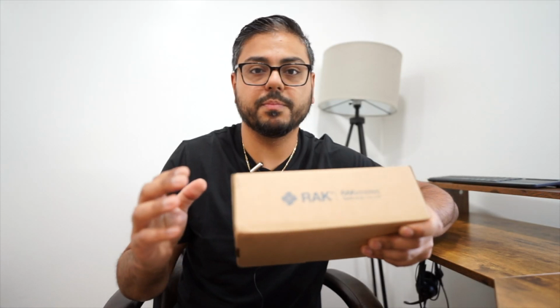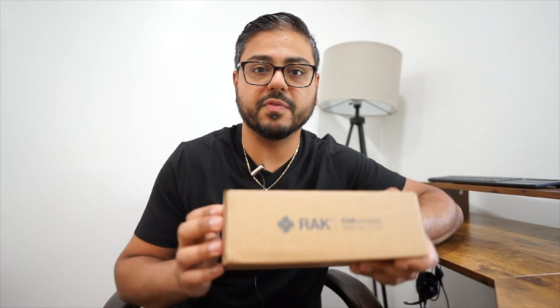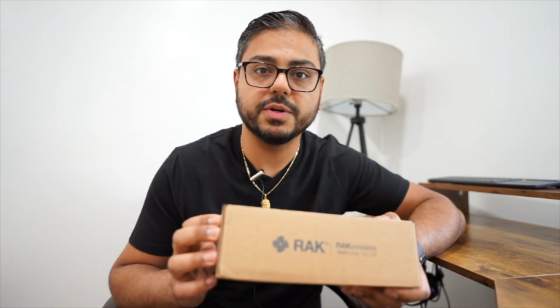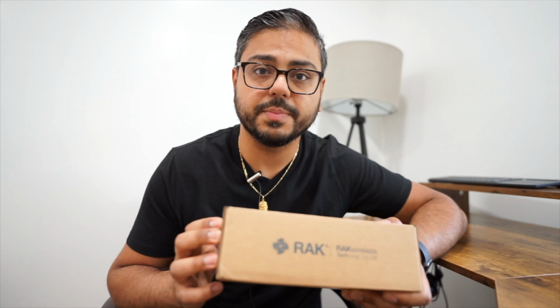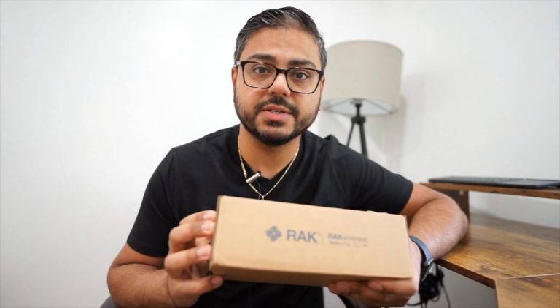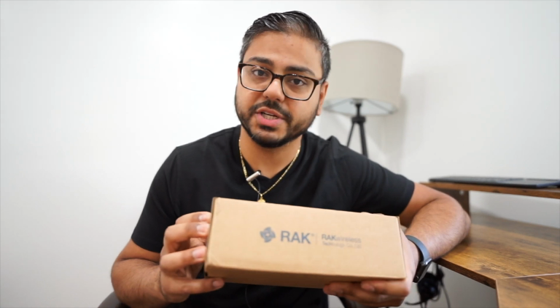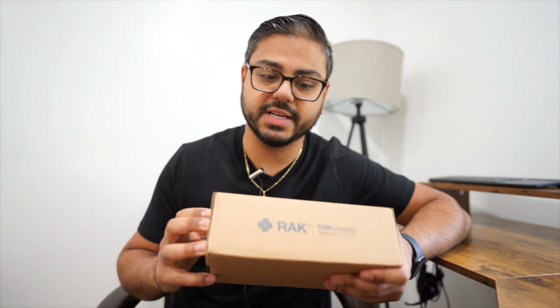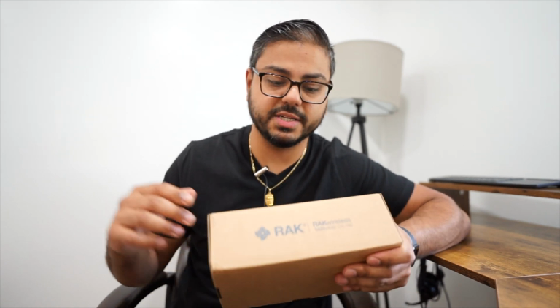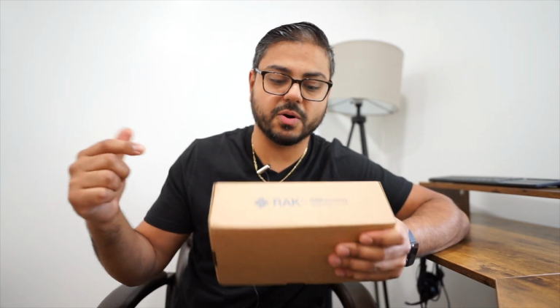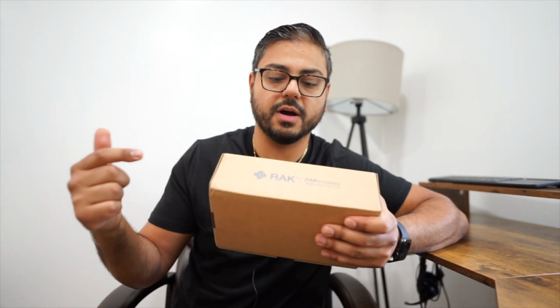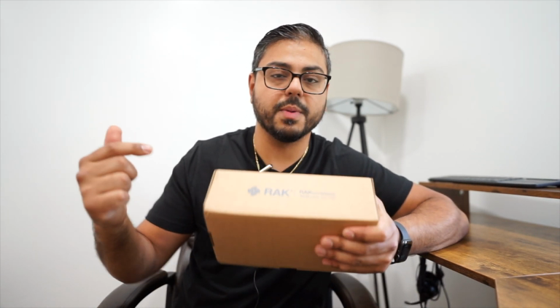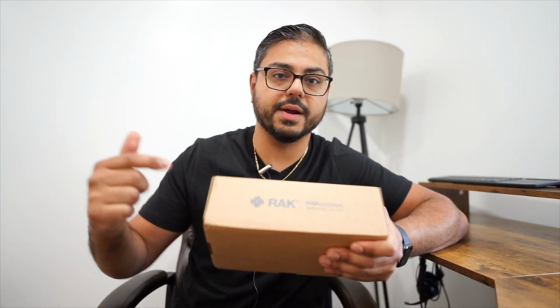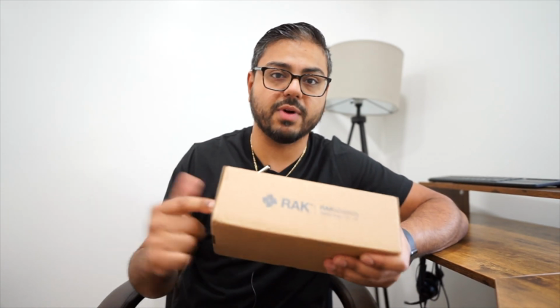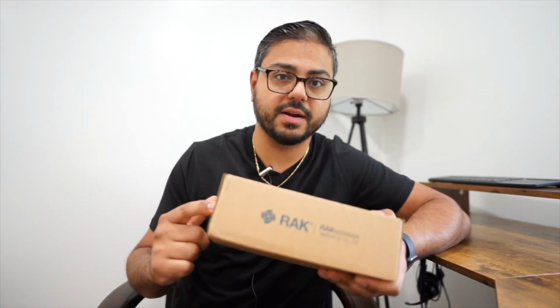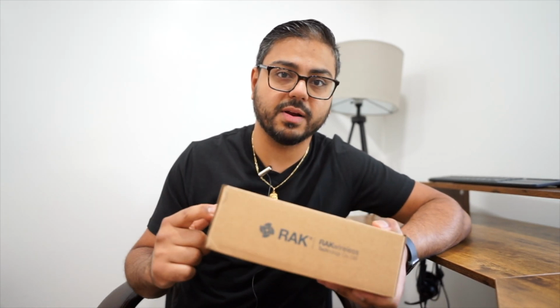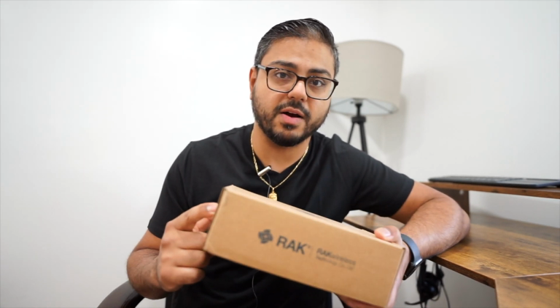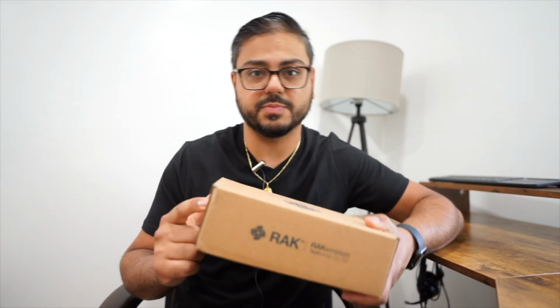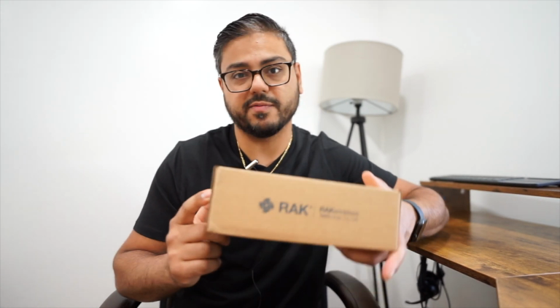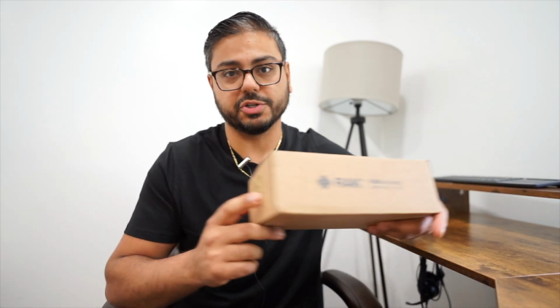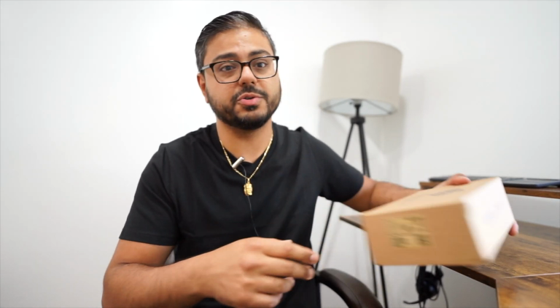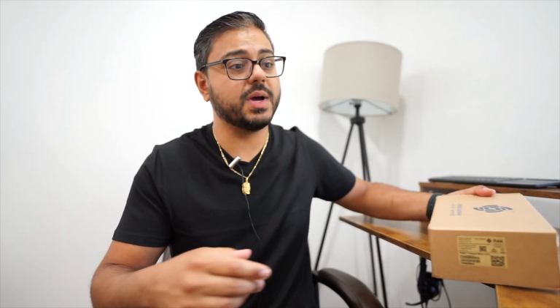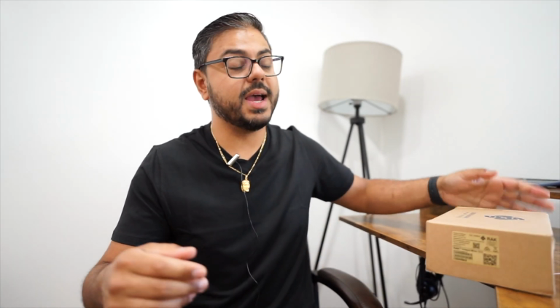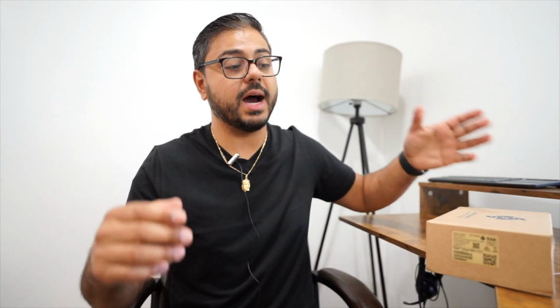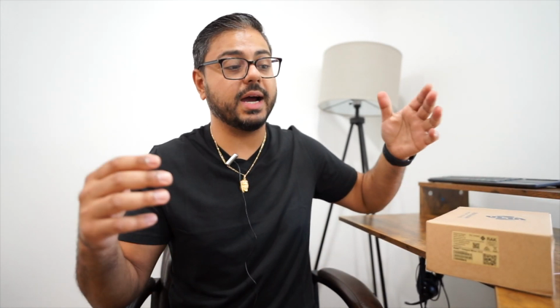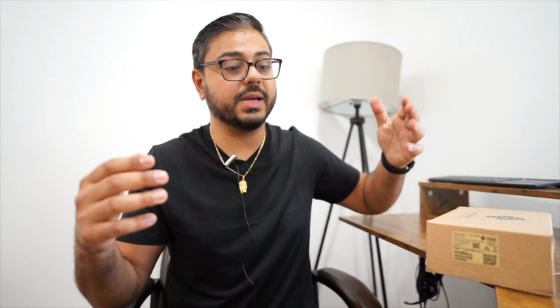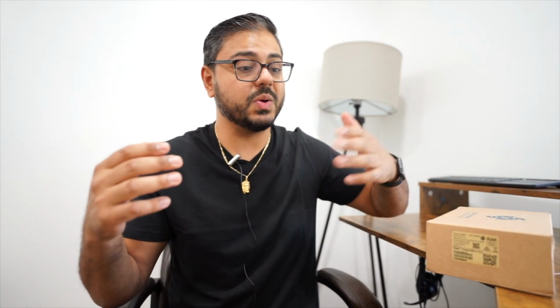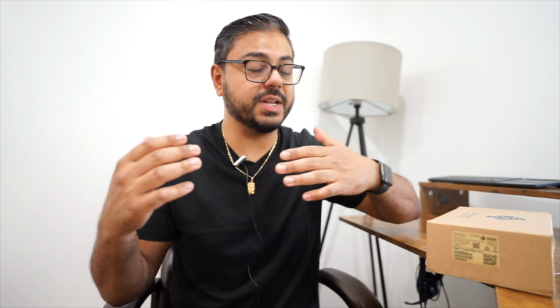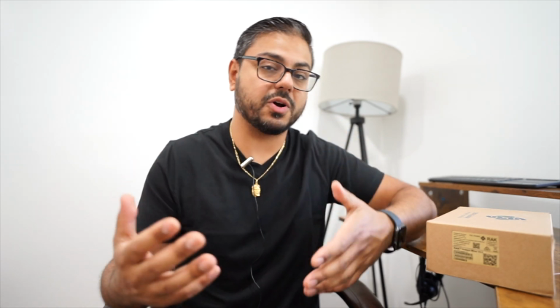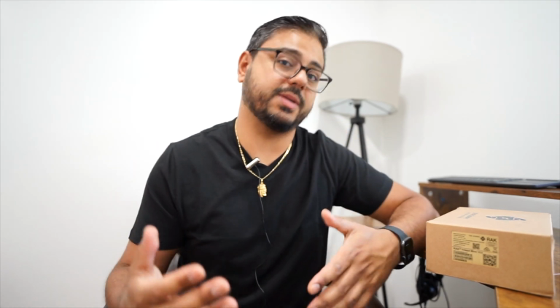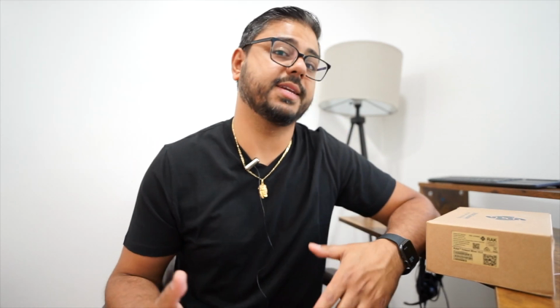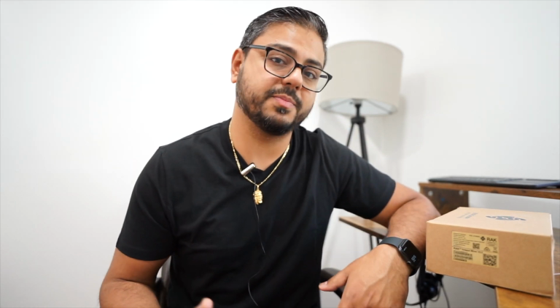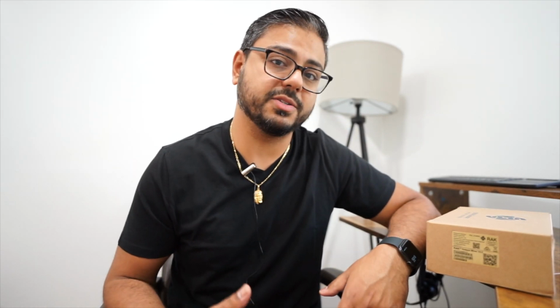Before we jump into changing the SD card on my rack hotspot version two, I need to talk about today's sponsor.